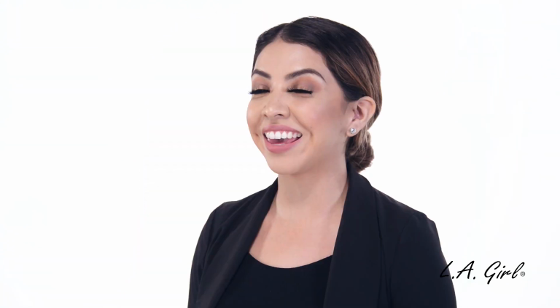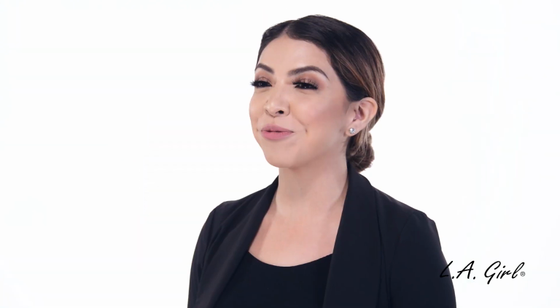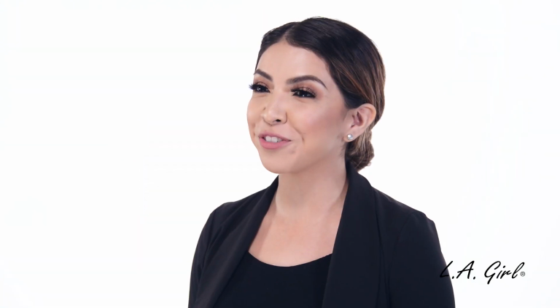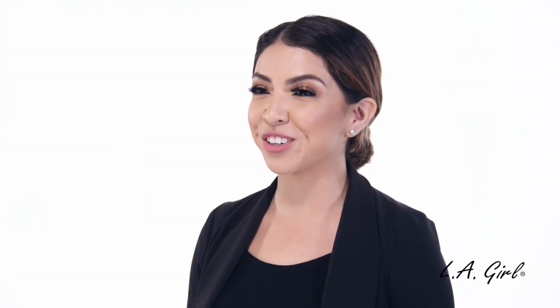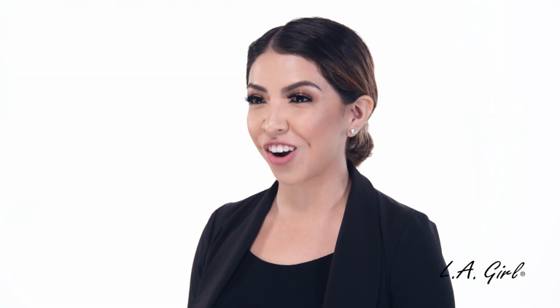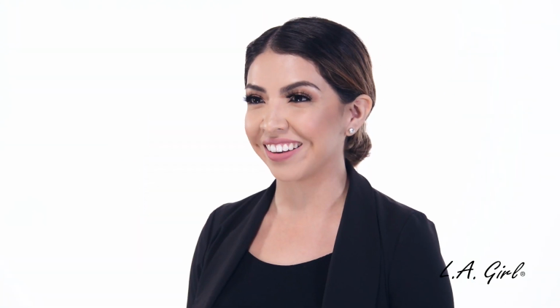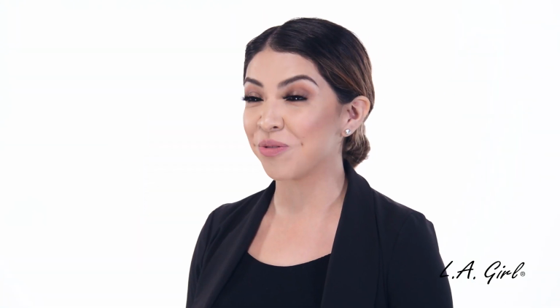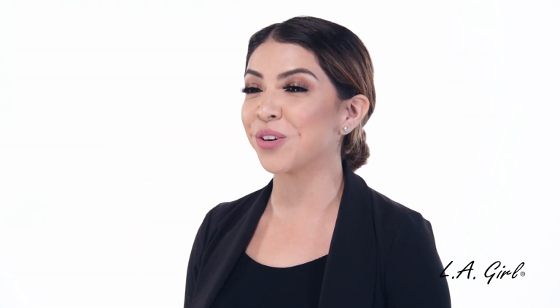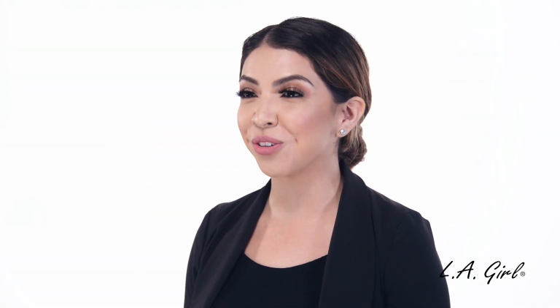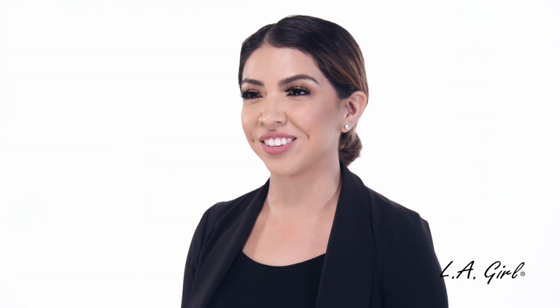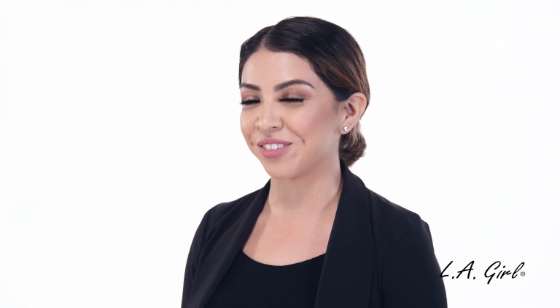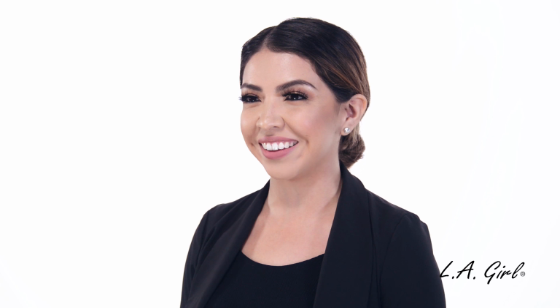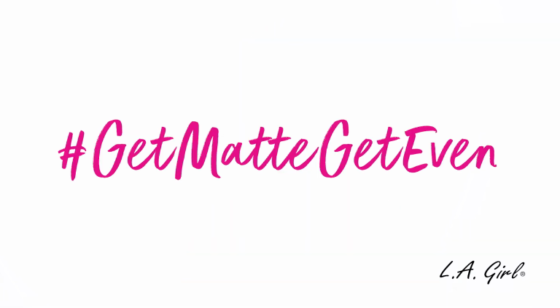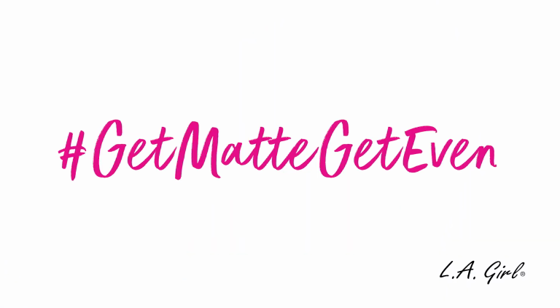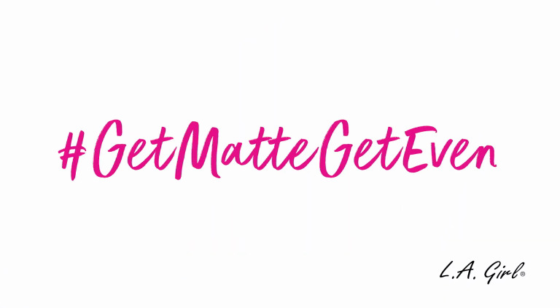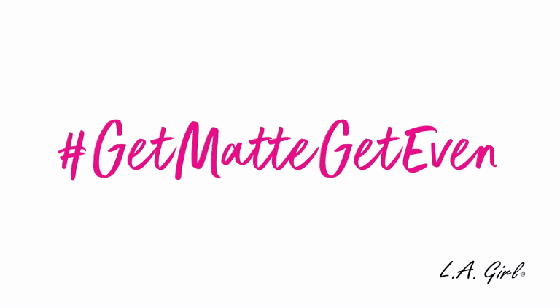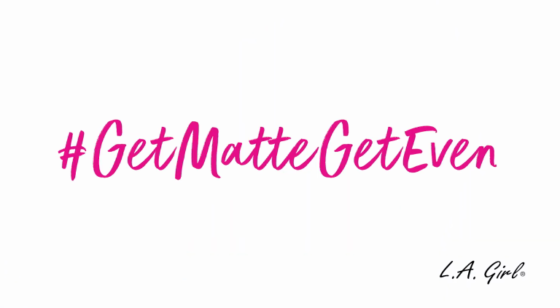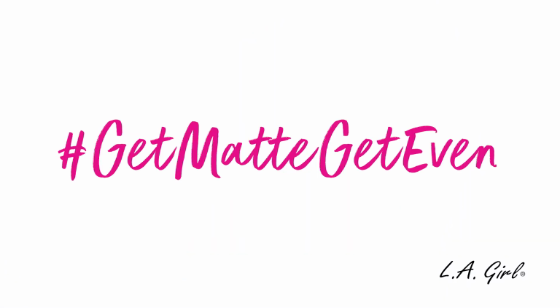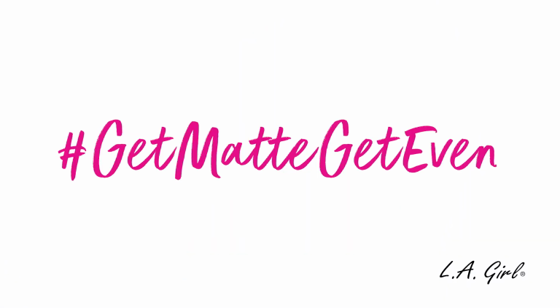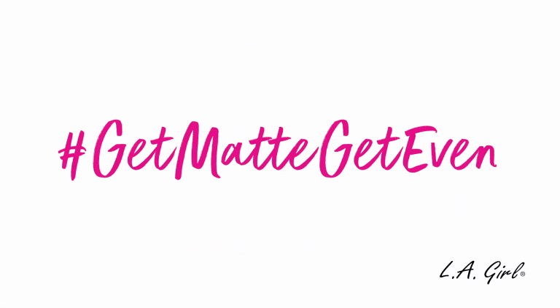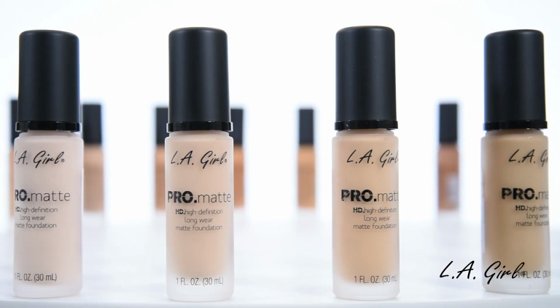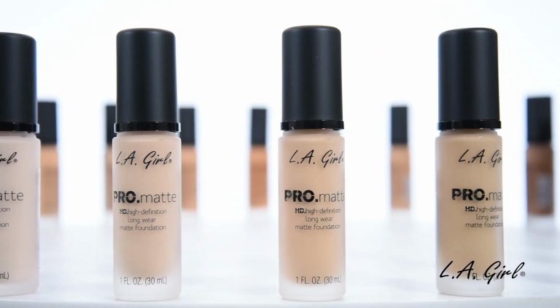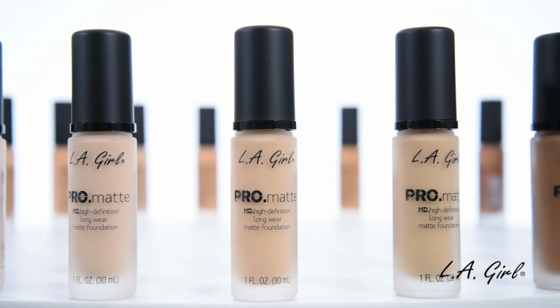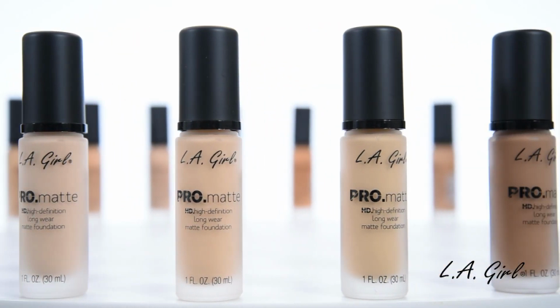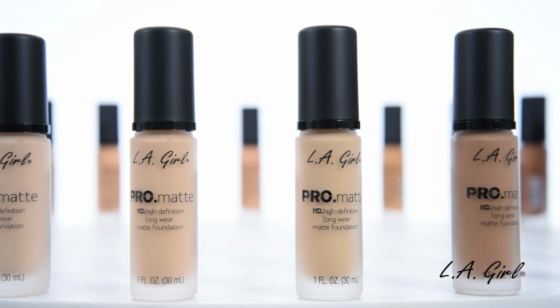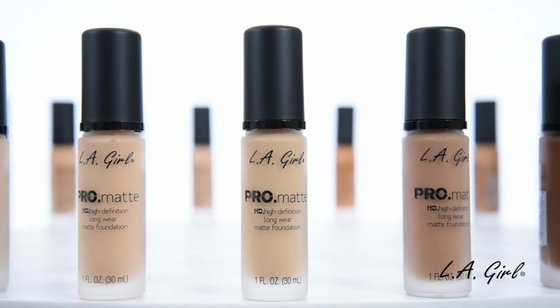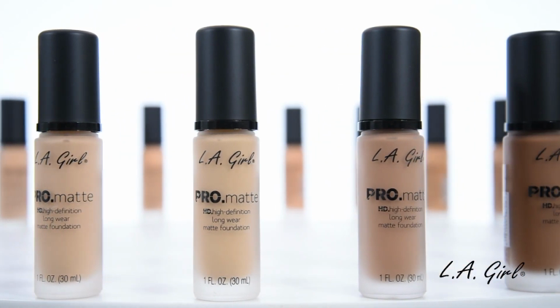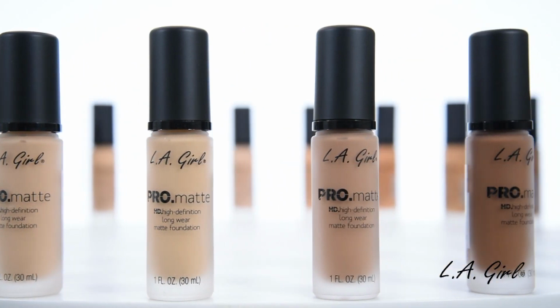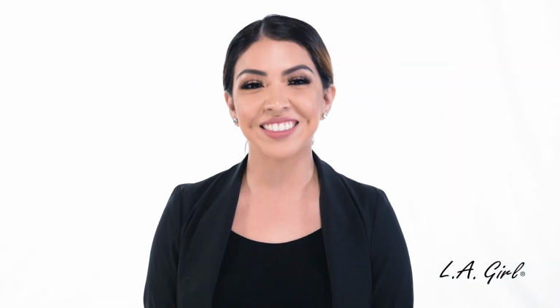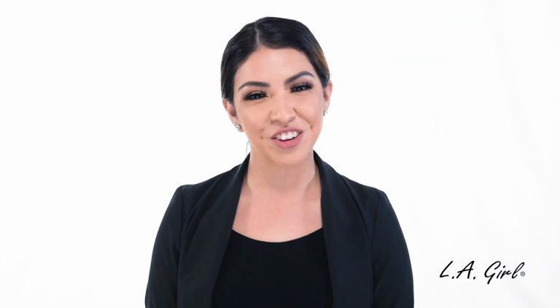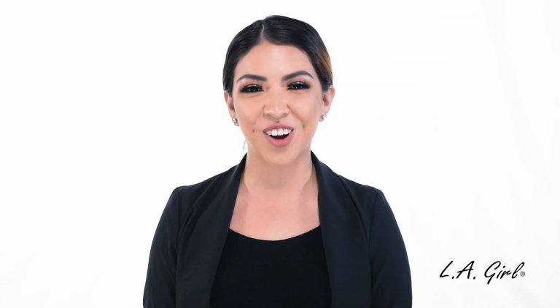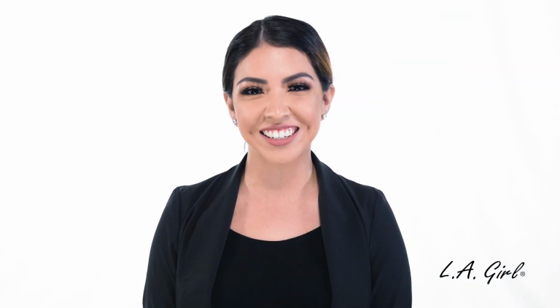Can't wait for you to try it. We know you'll fall in love with it. Get matte, get even with our Pro Matte Foundation. Thank you for watching!